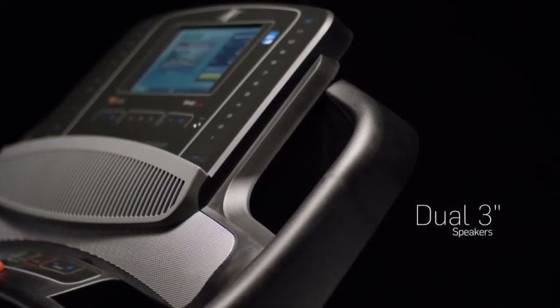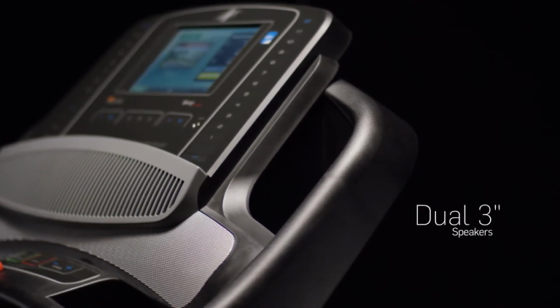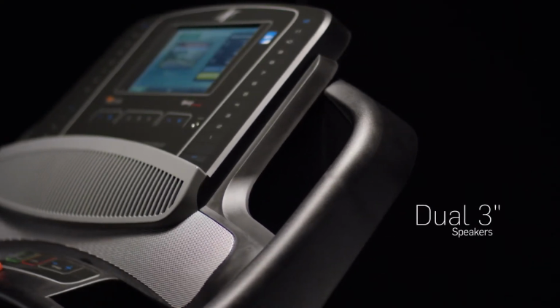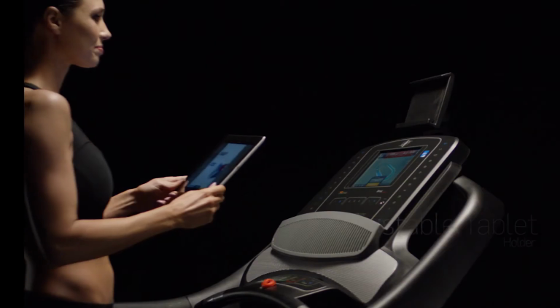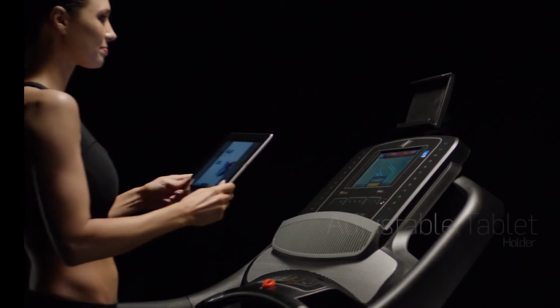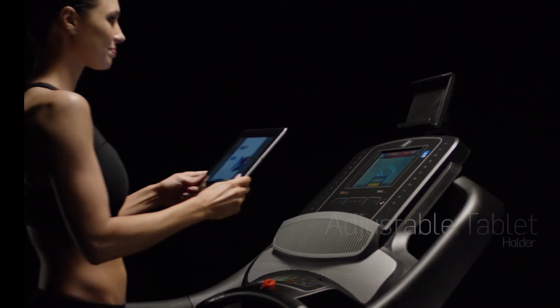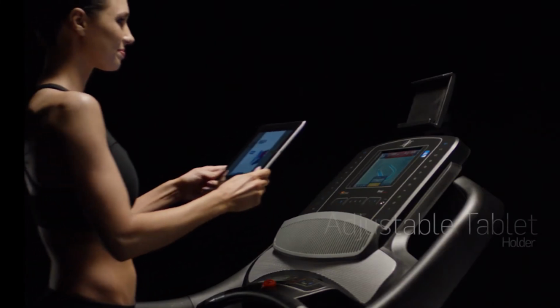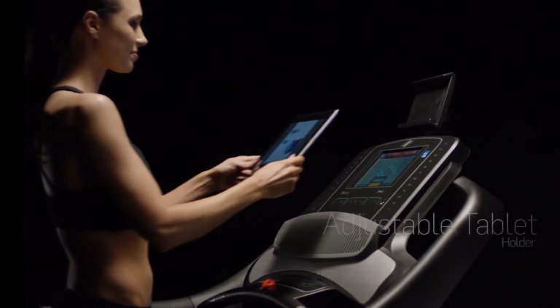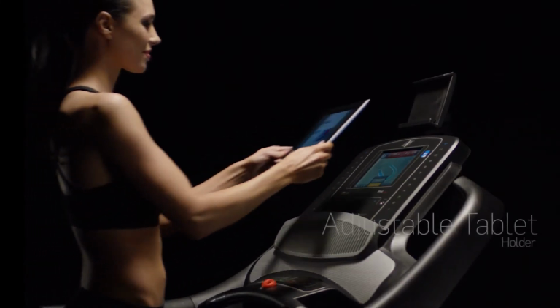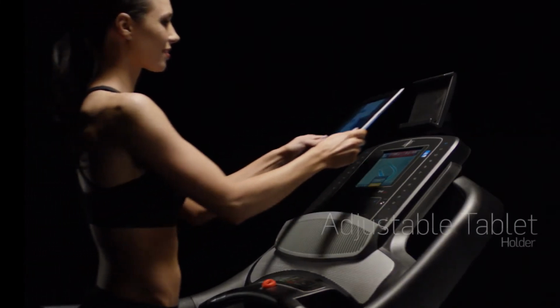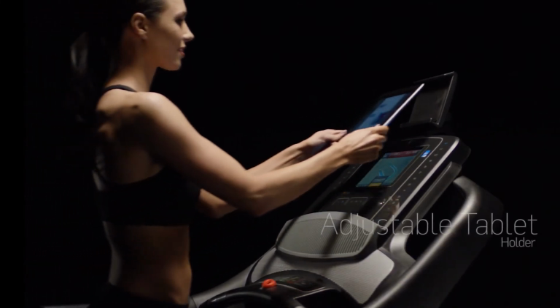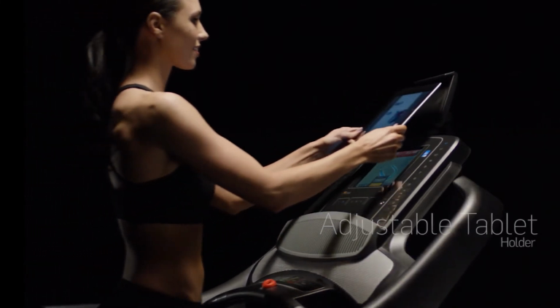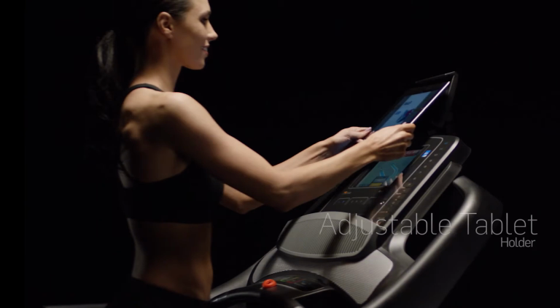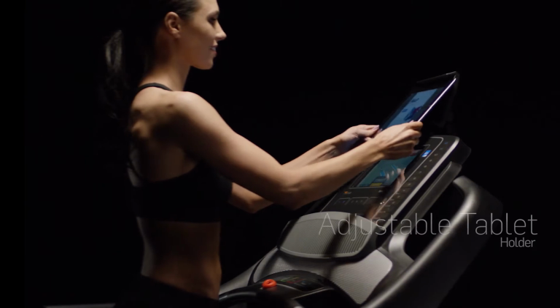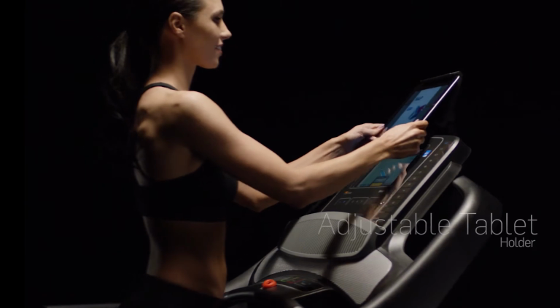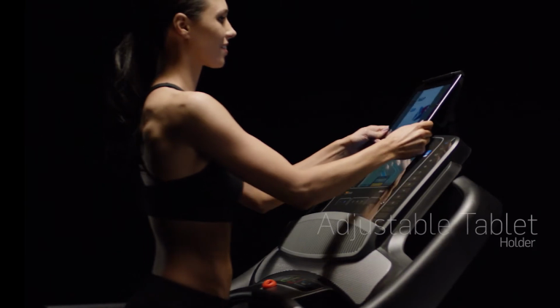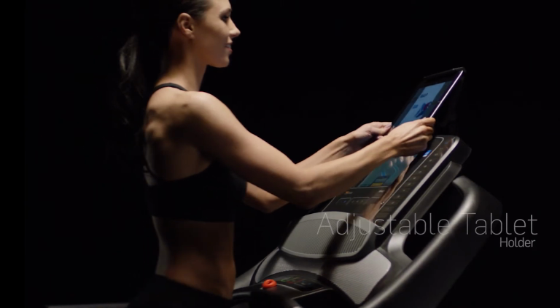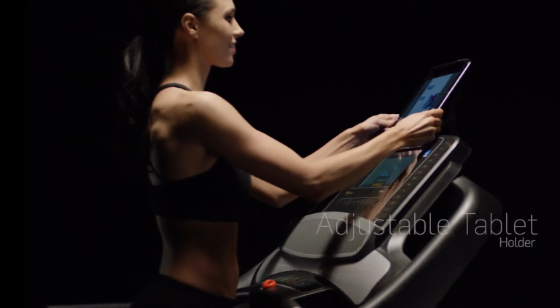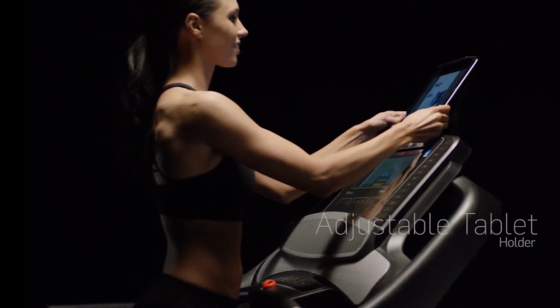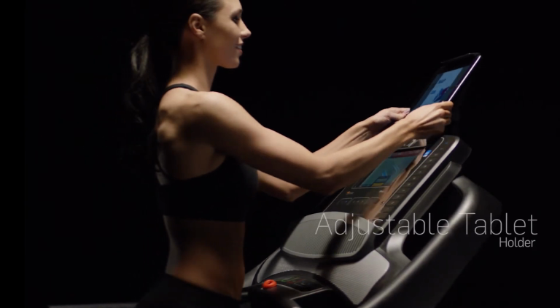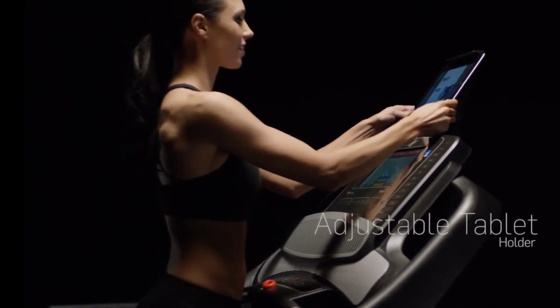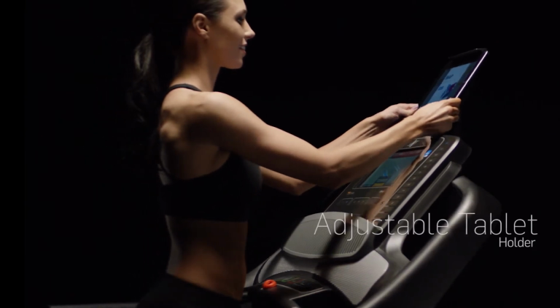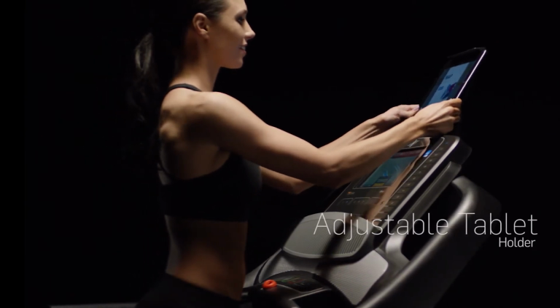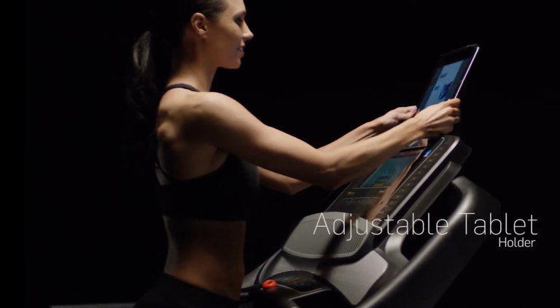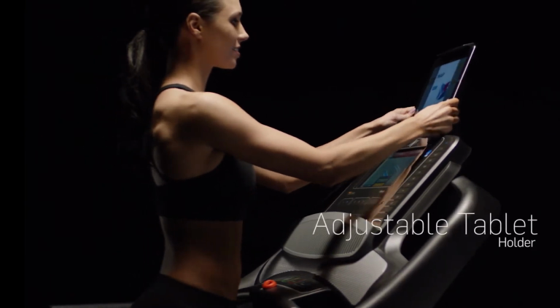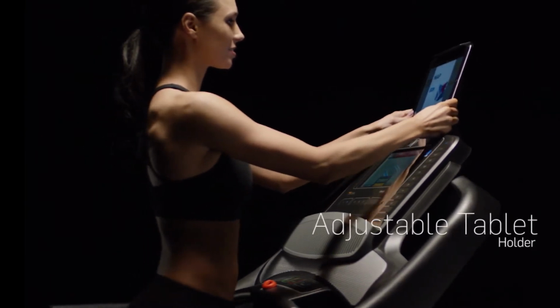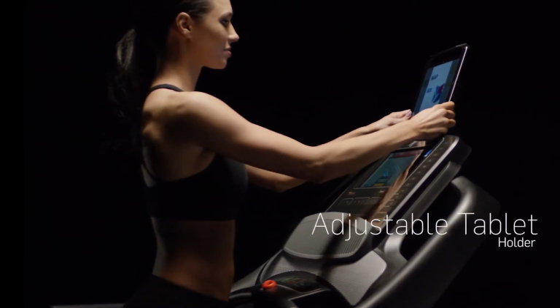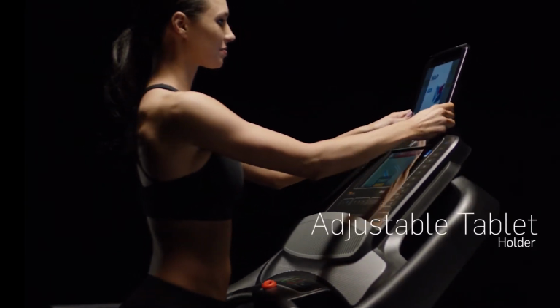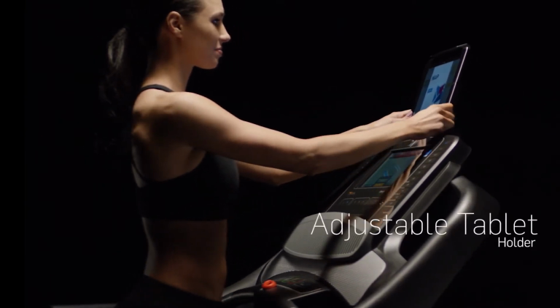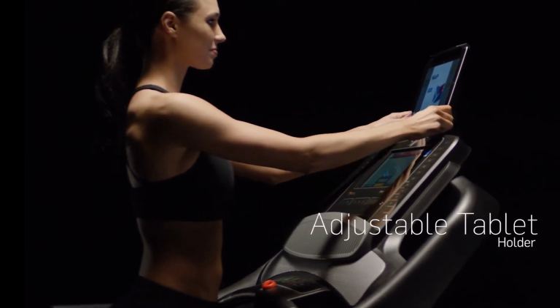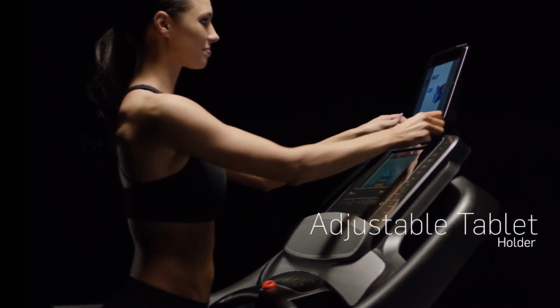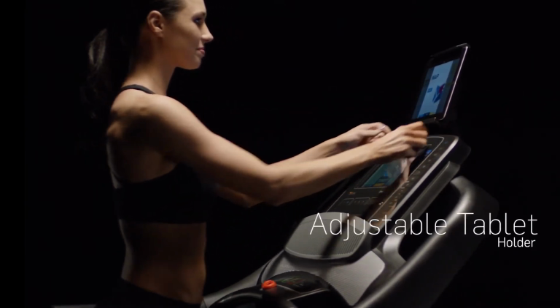Take your tablet with you while you run. The new tablet holder is adjustable to give you the perfect viewing angle.